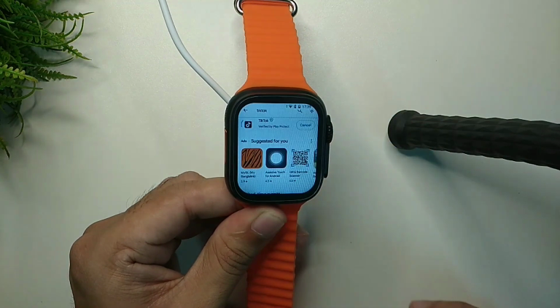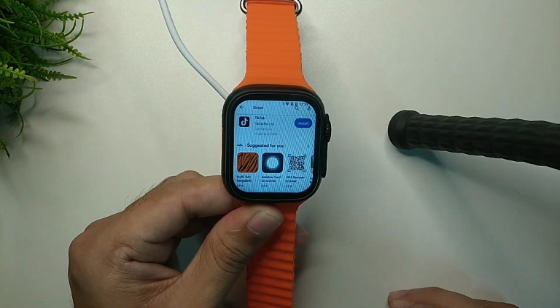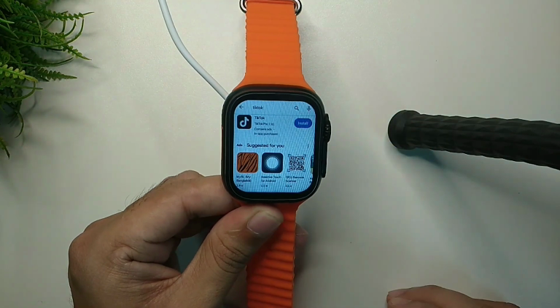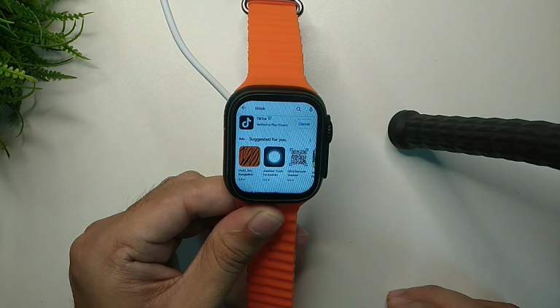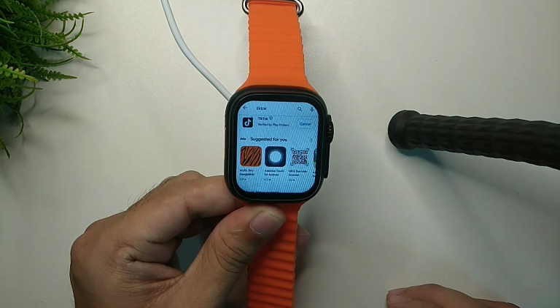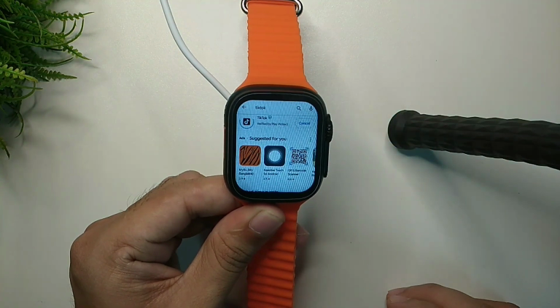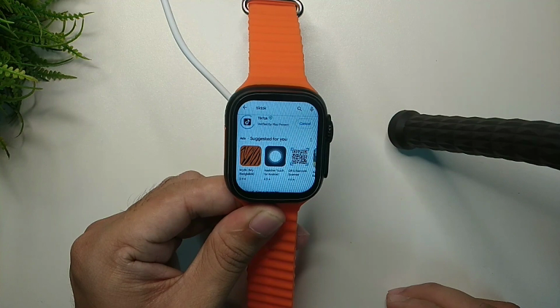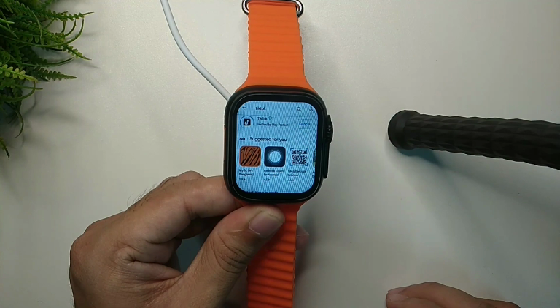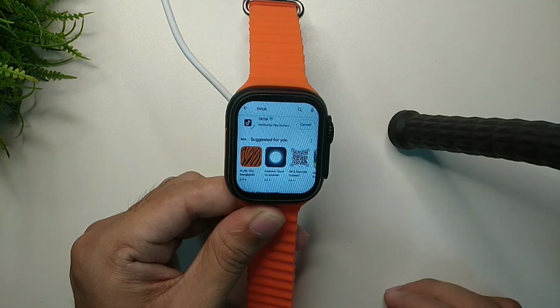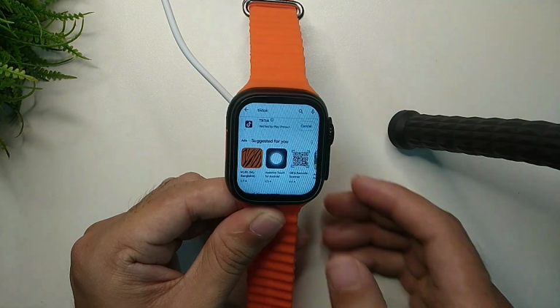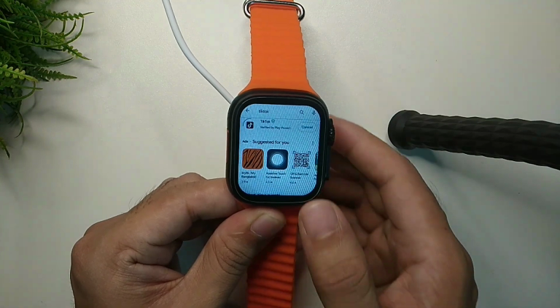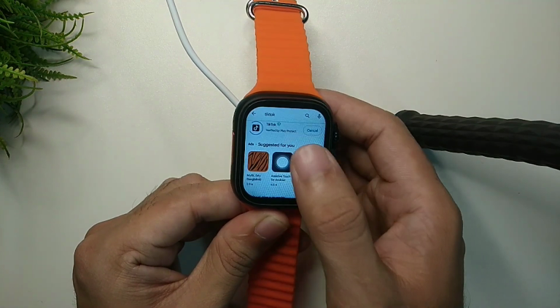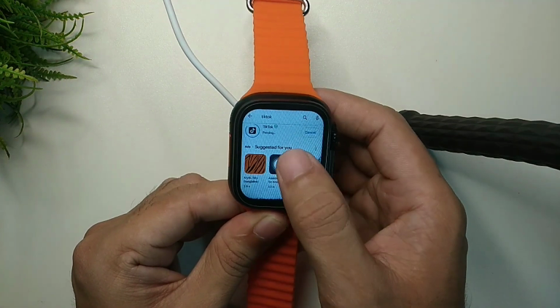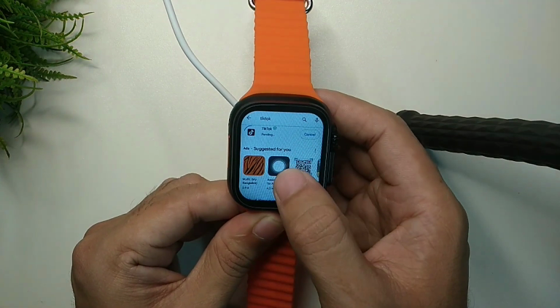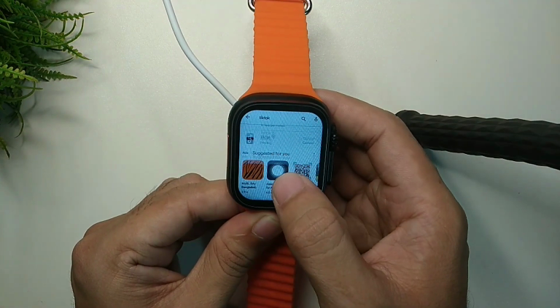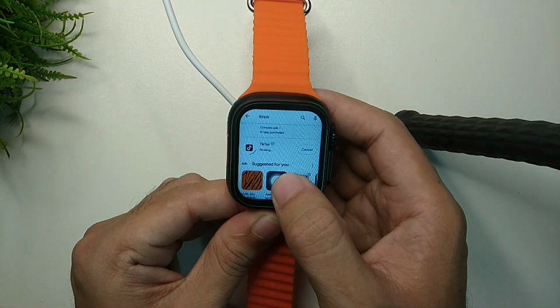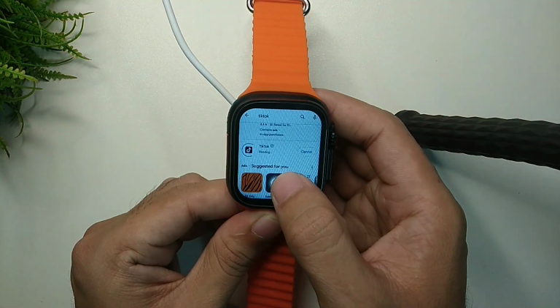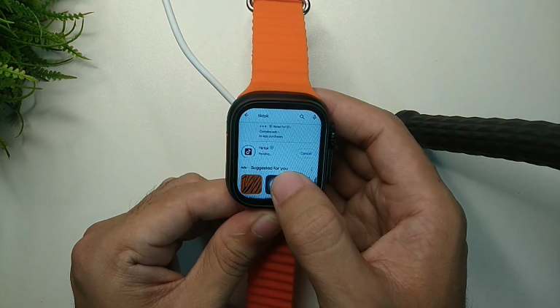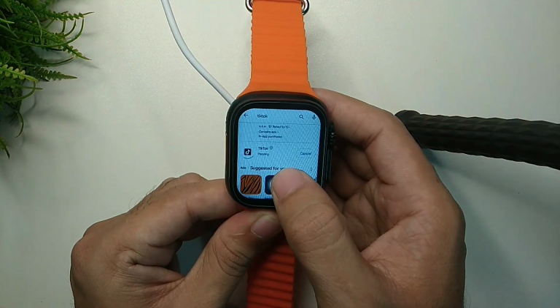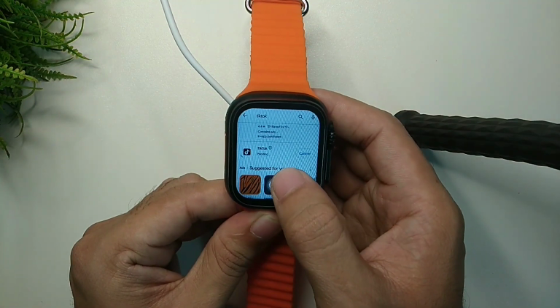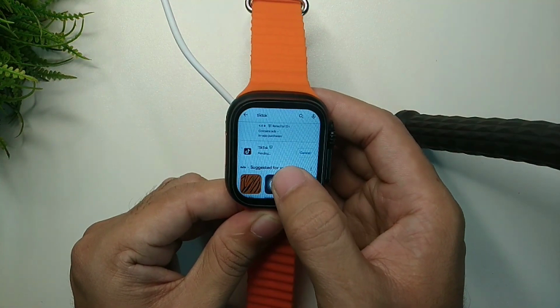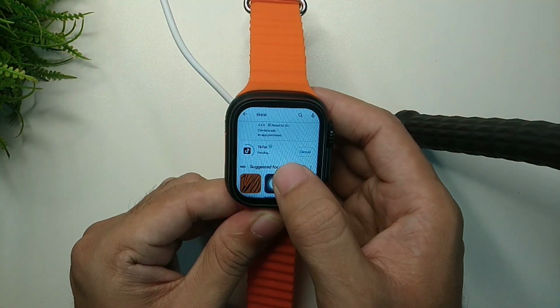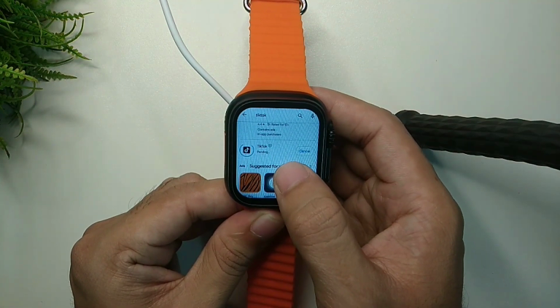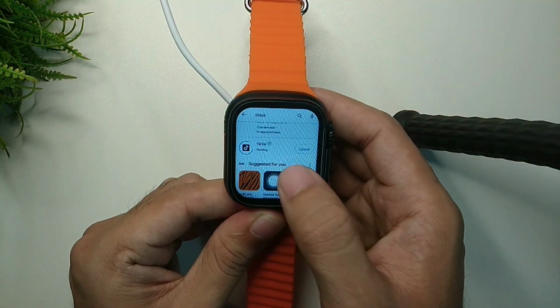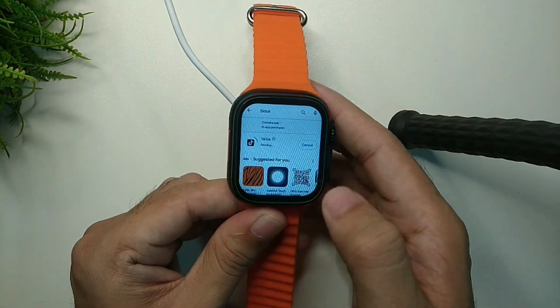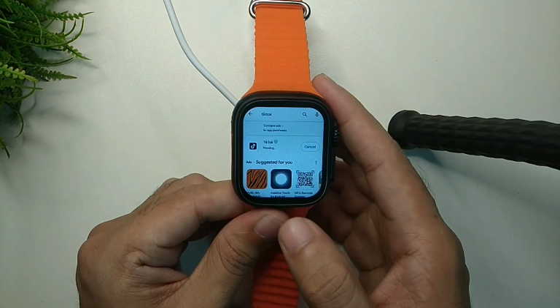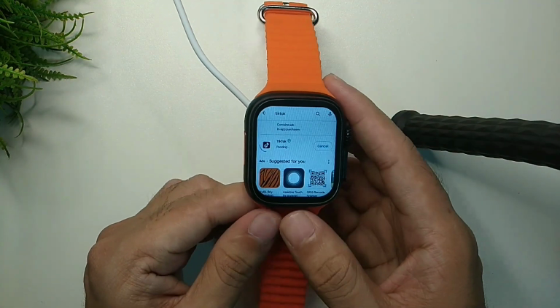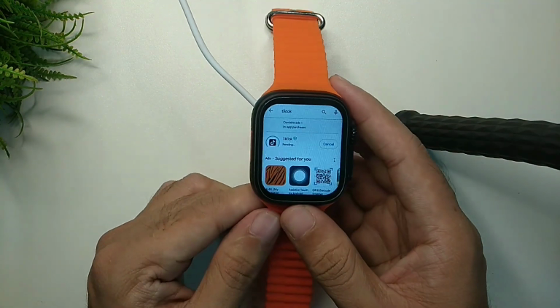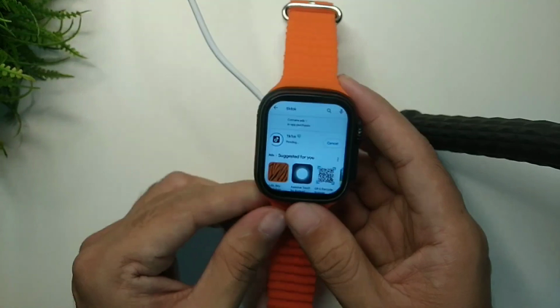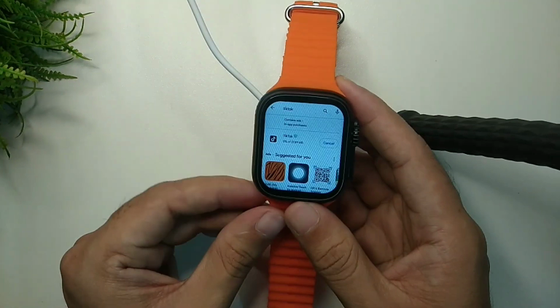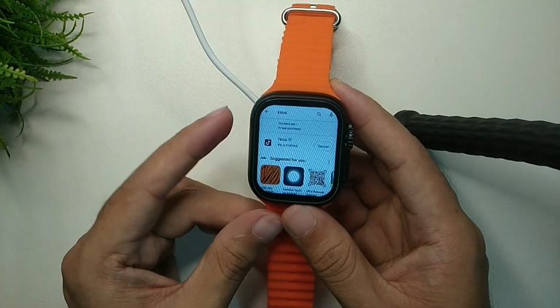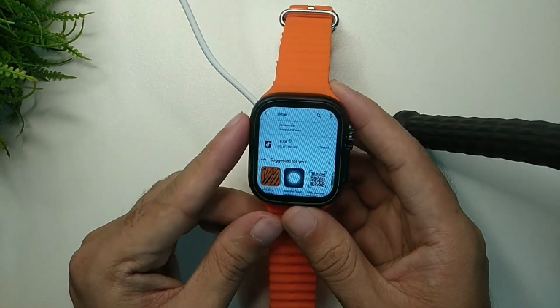Here you can see it's installing and you just need to wait for it to complete to one hundred percent.